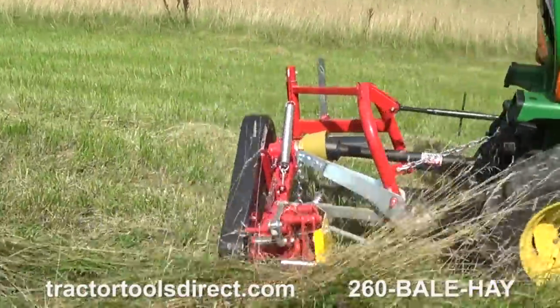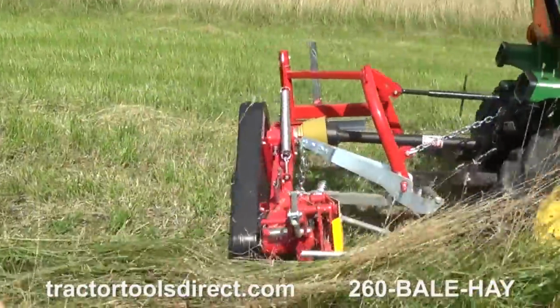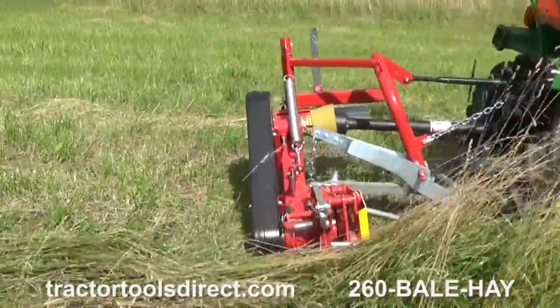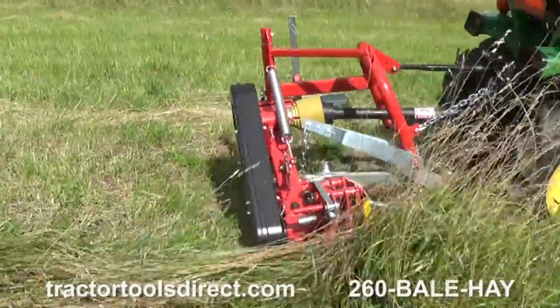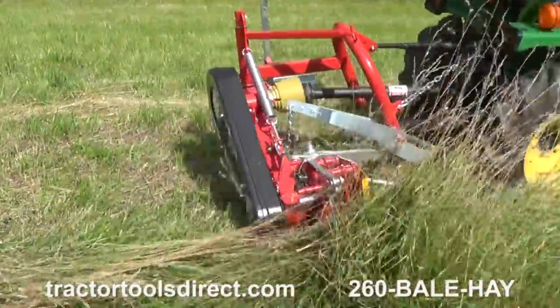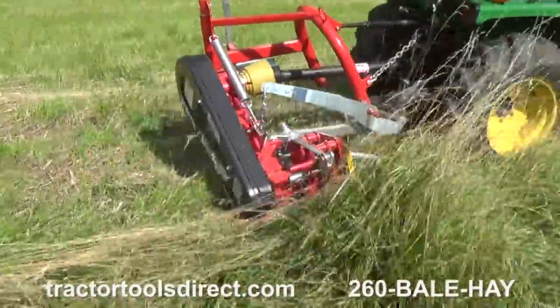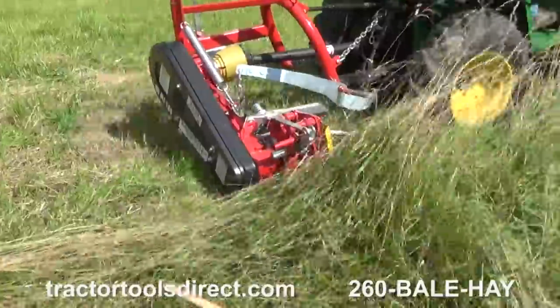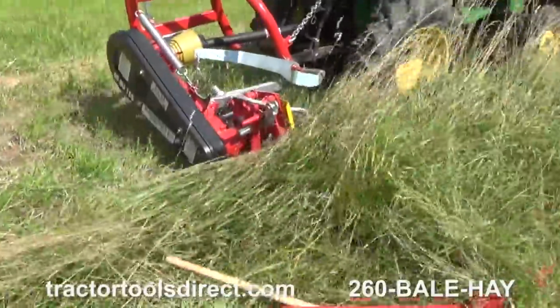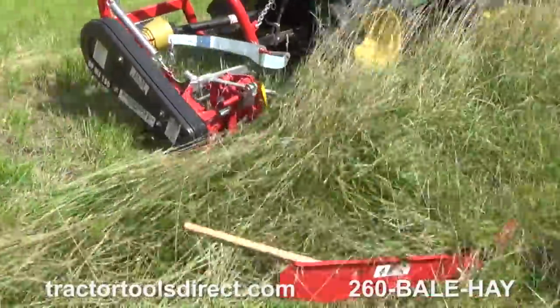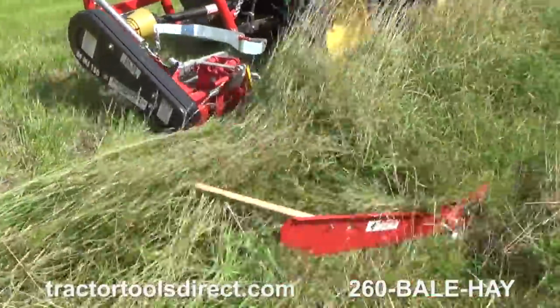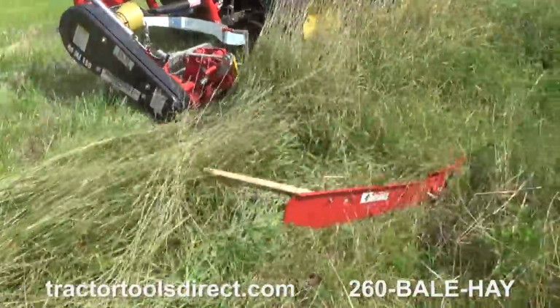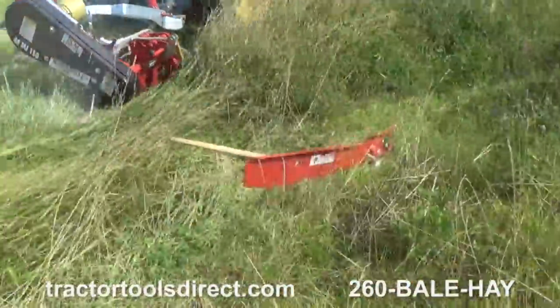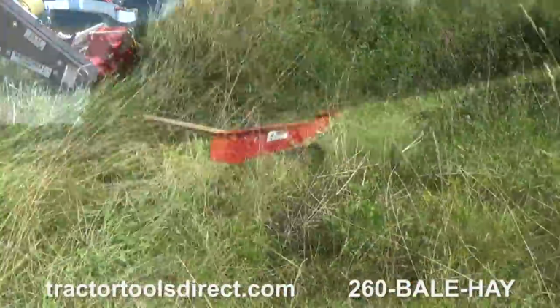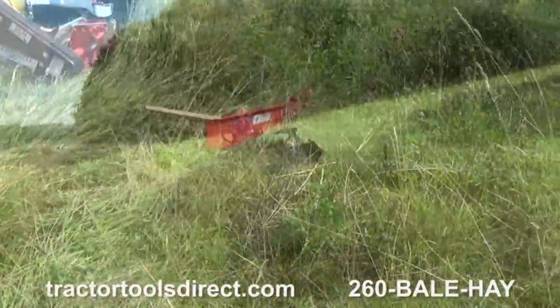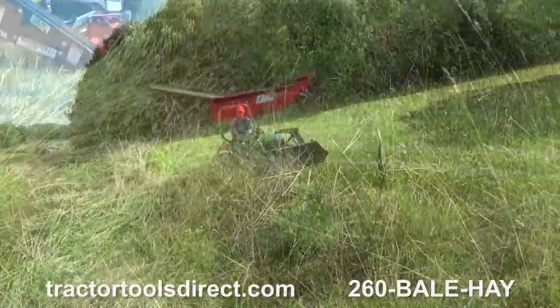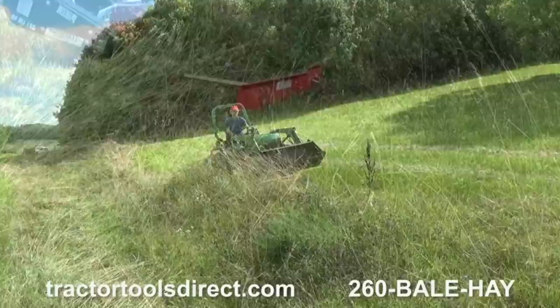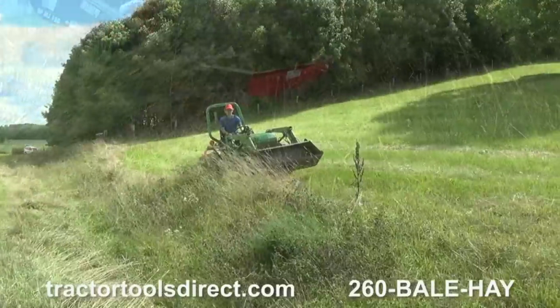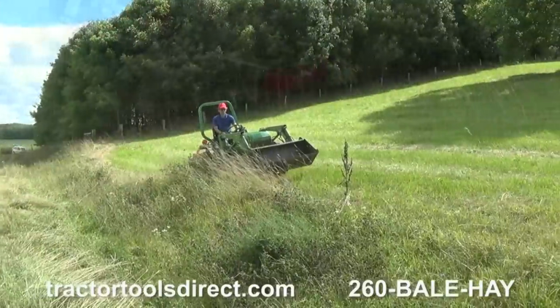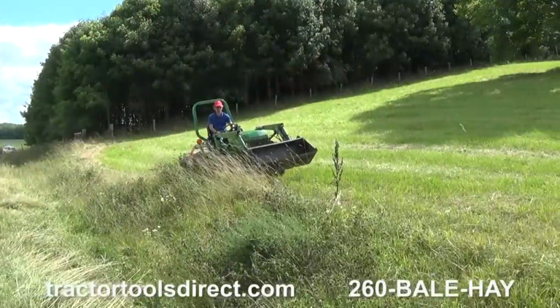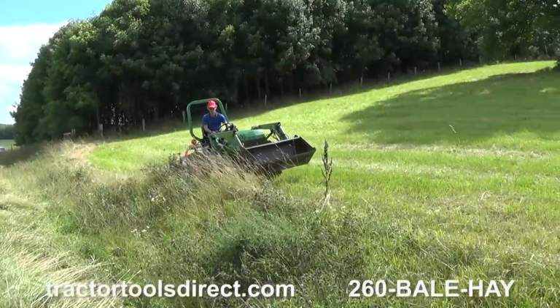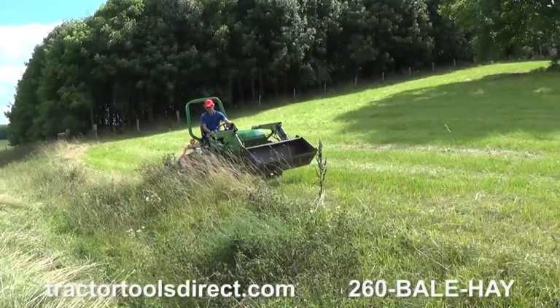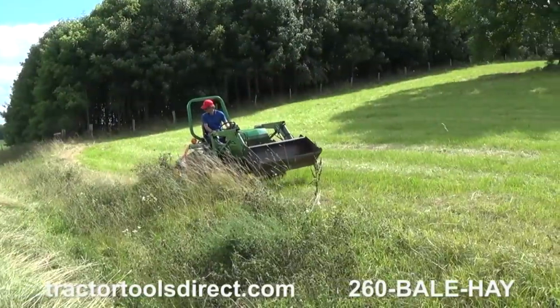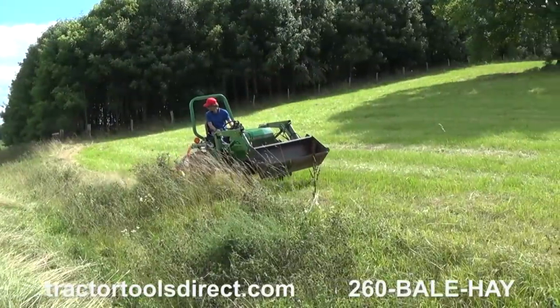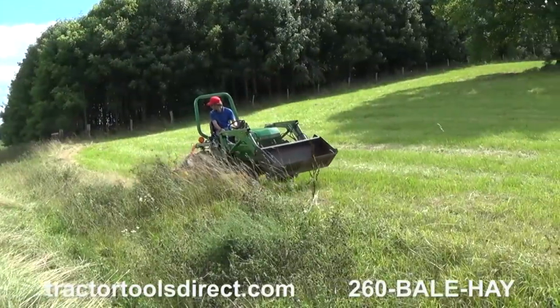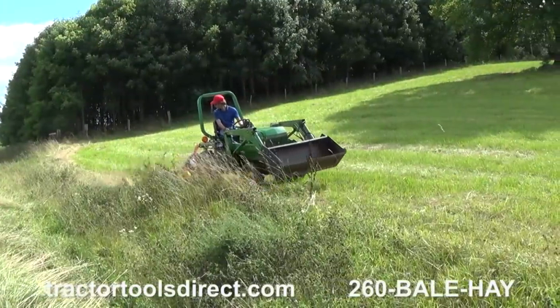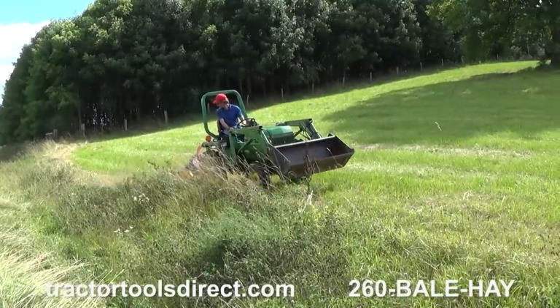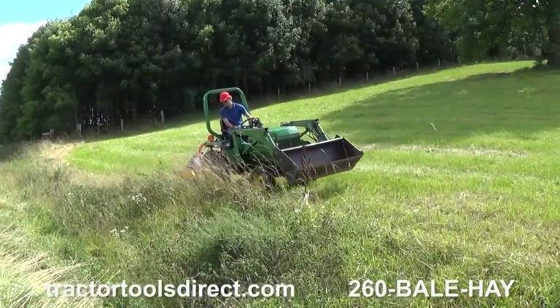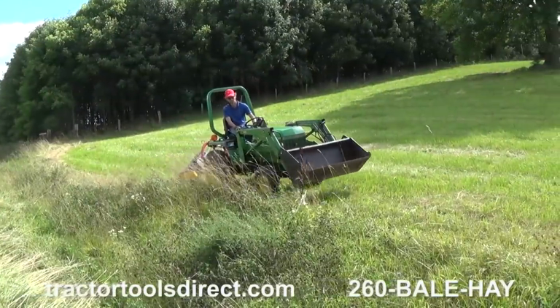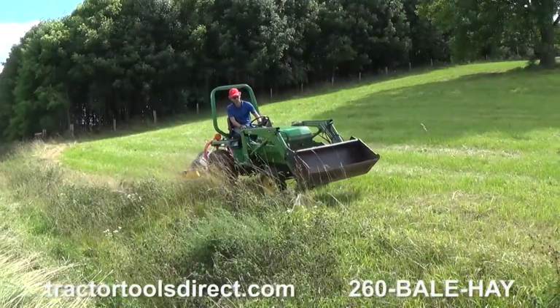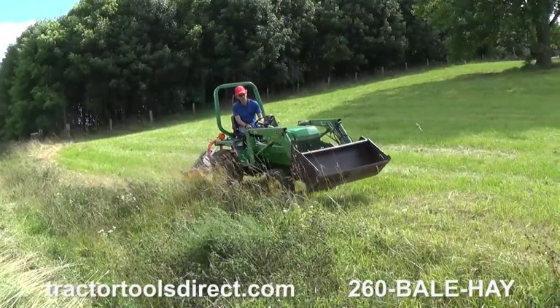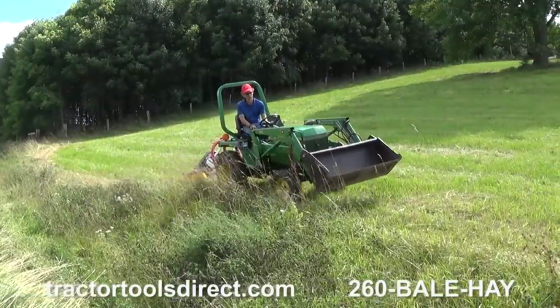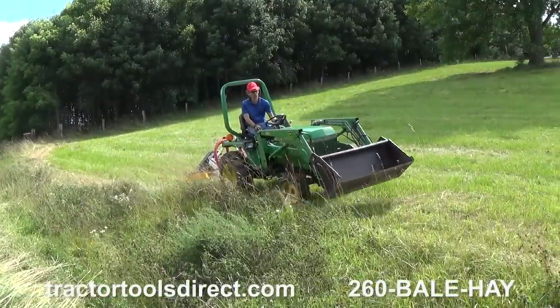Sickle bar mowers are great for cutting at angles well above and below level. In the vertical position, they can even trim hedges.